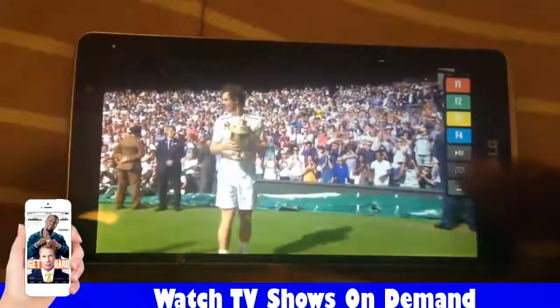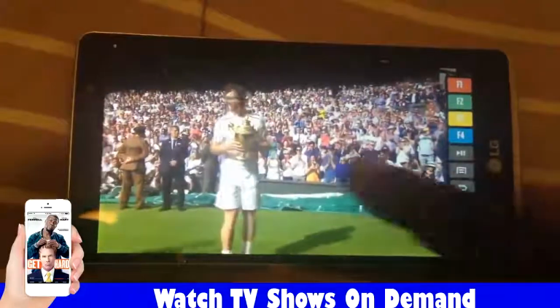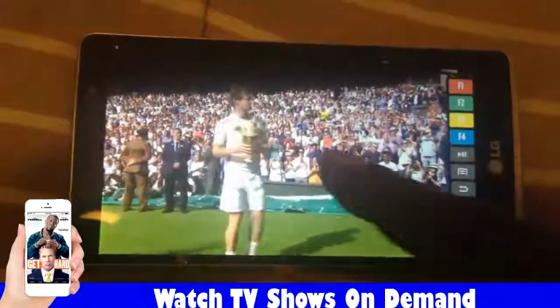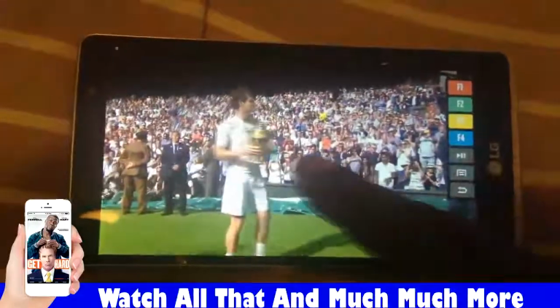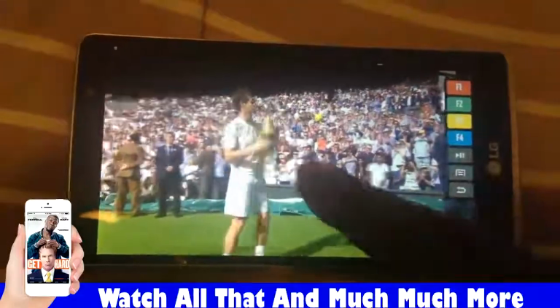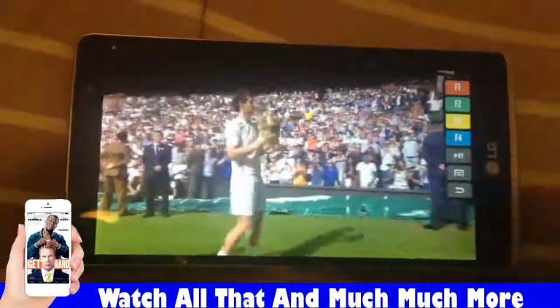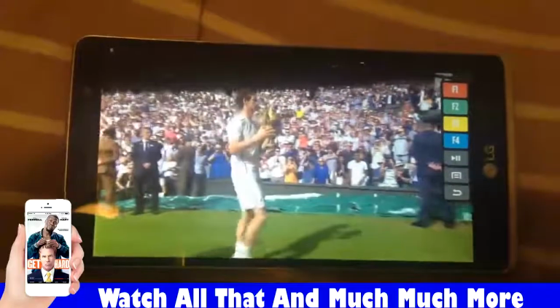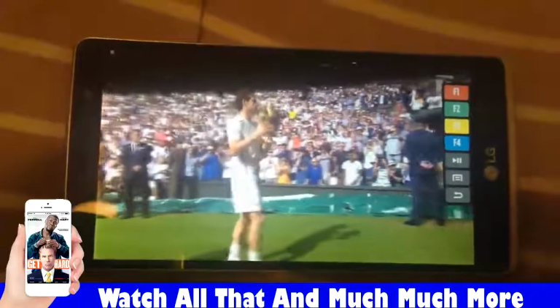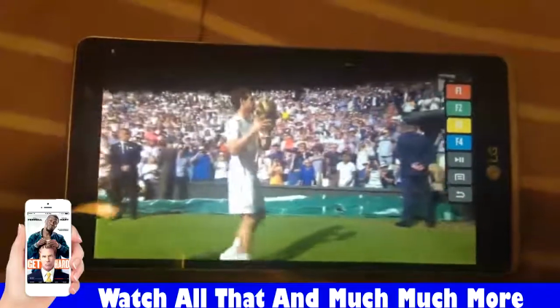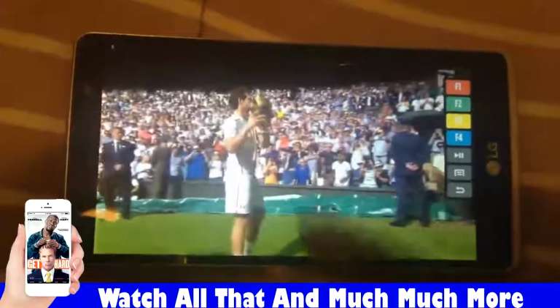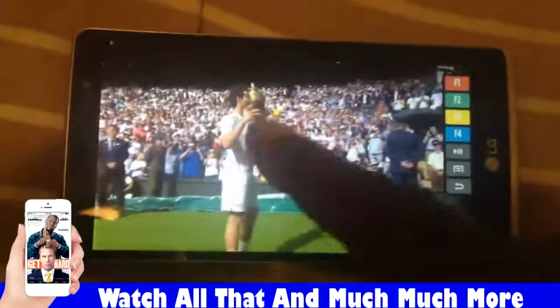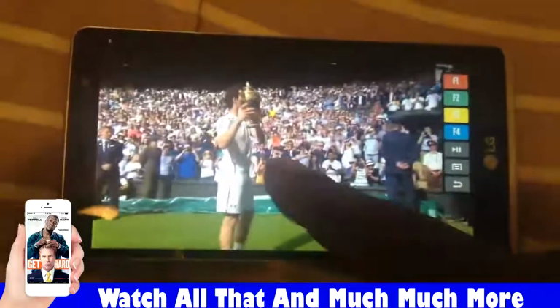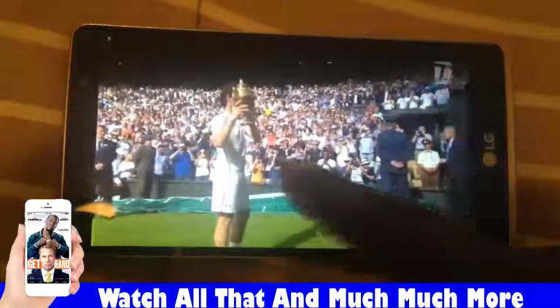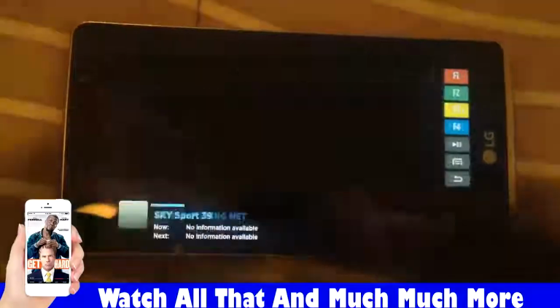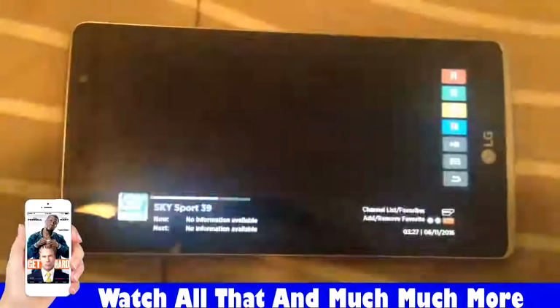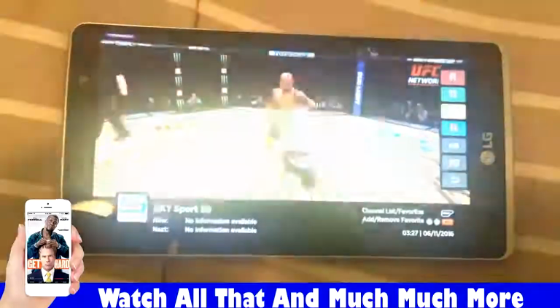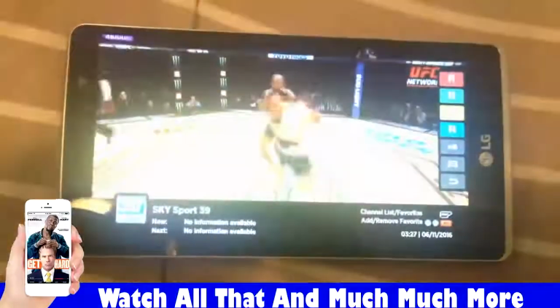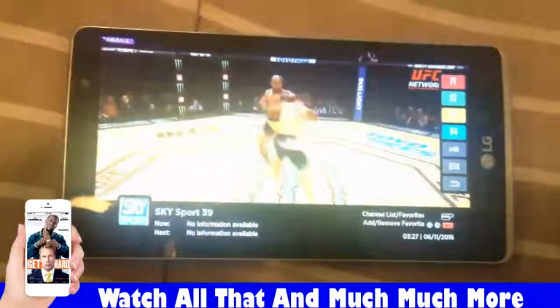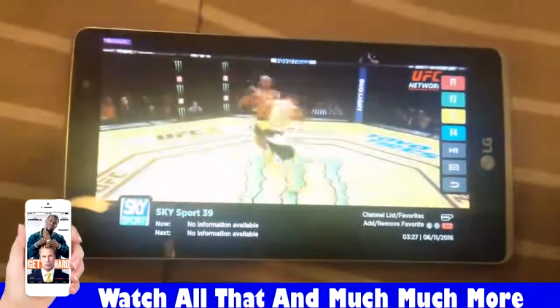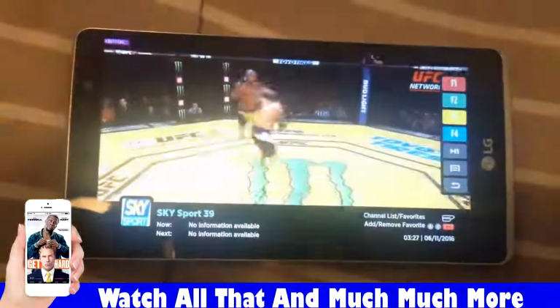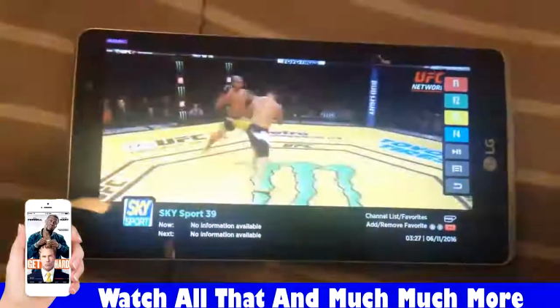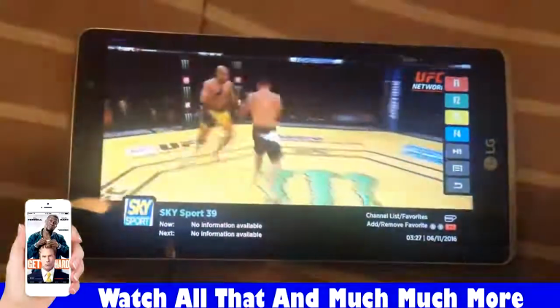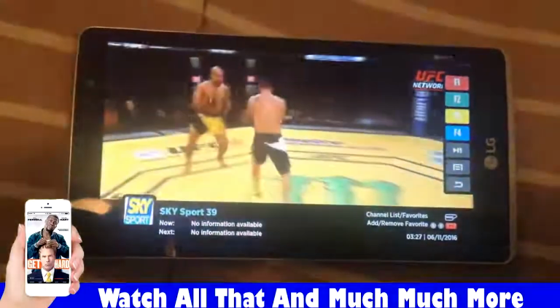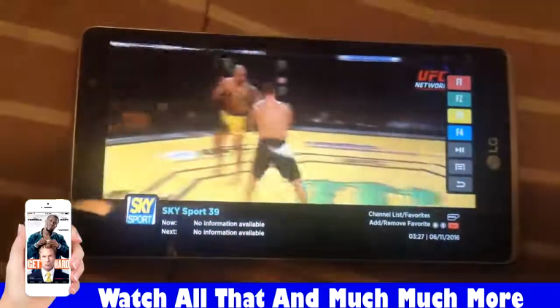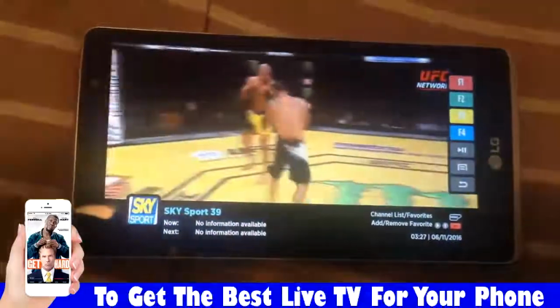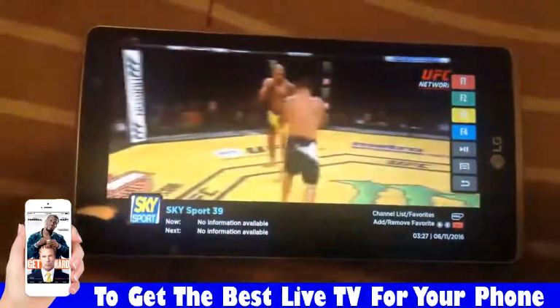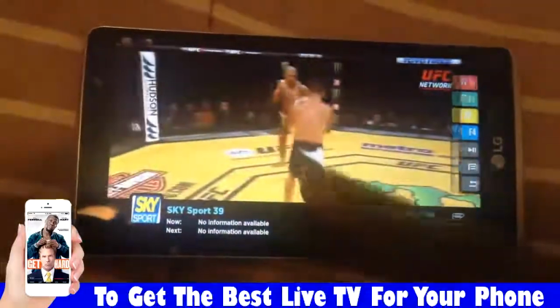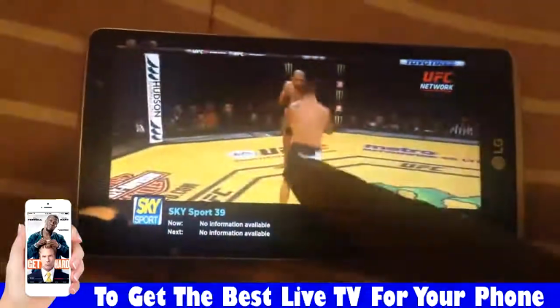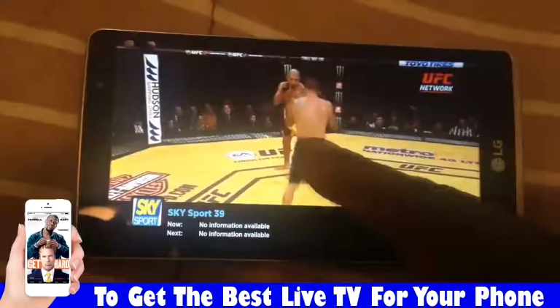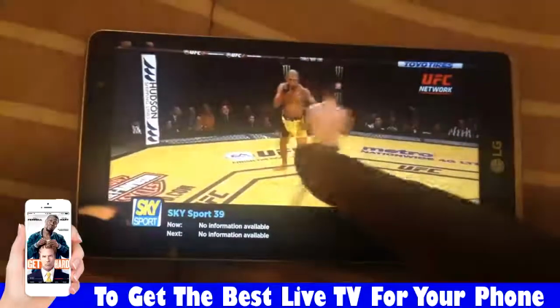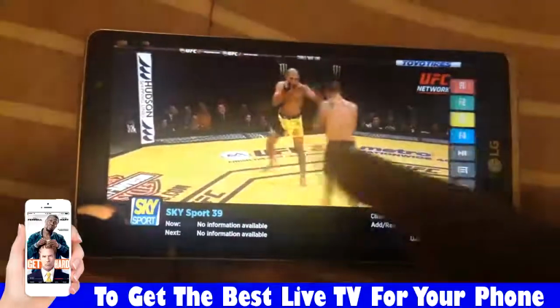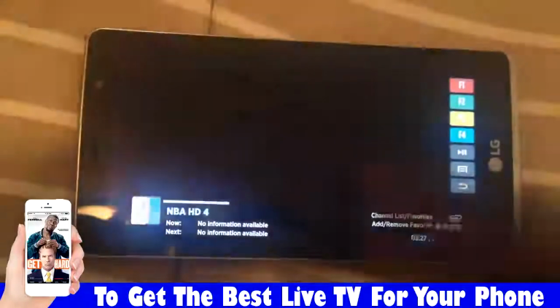The way you turn channels, you just swipe your finger. See how fast that was? Watch this — see it again.